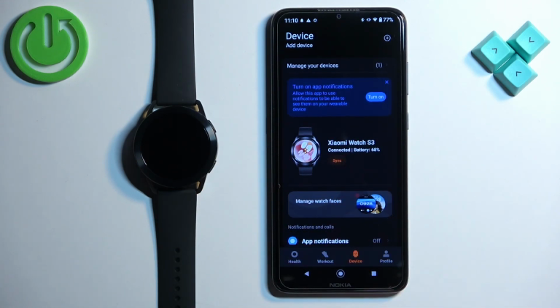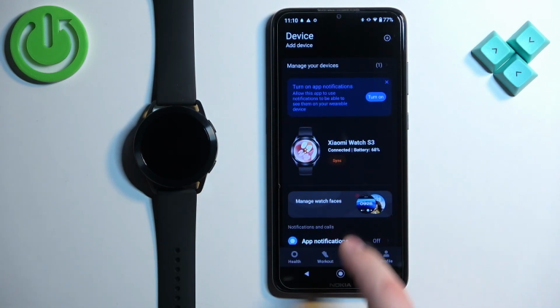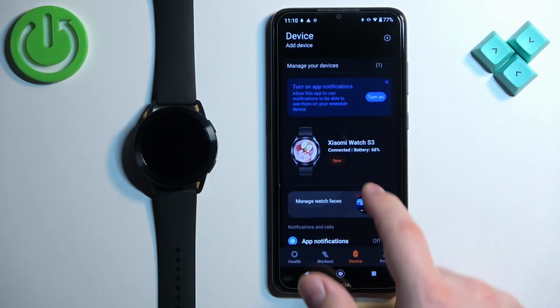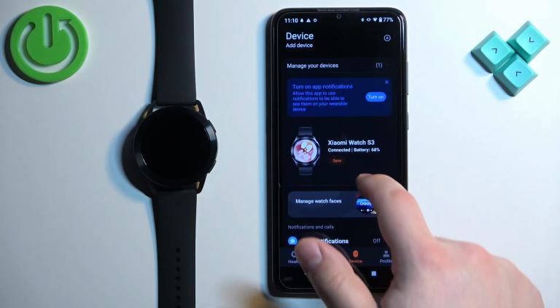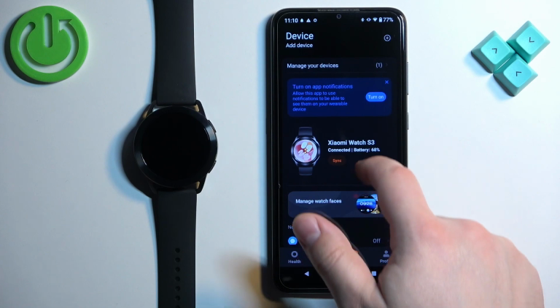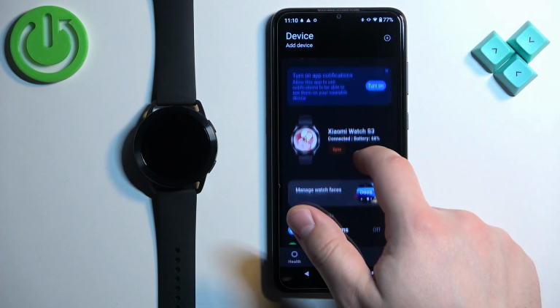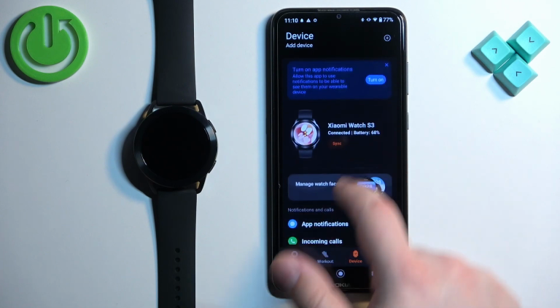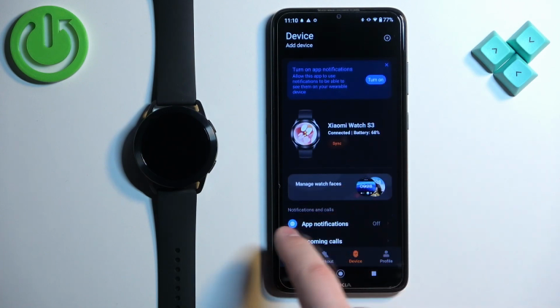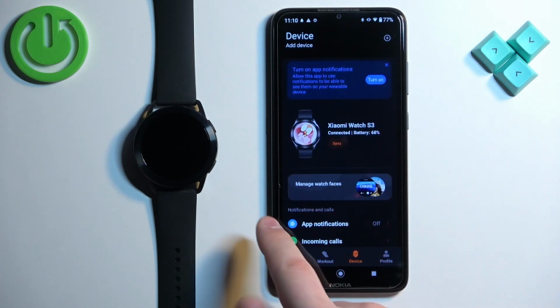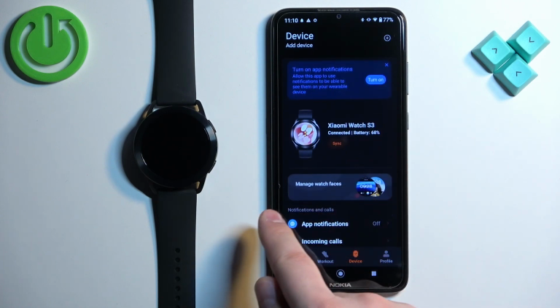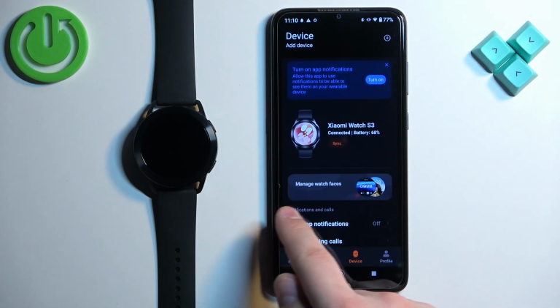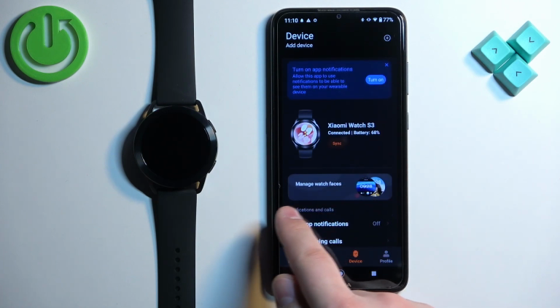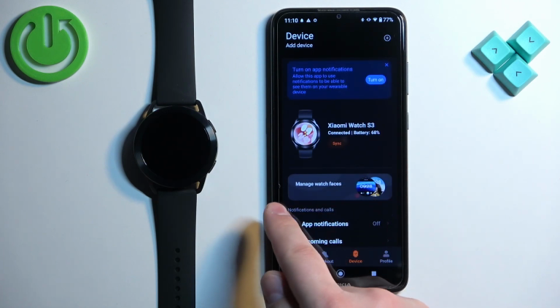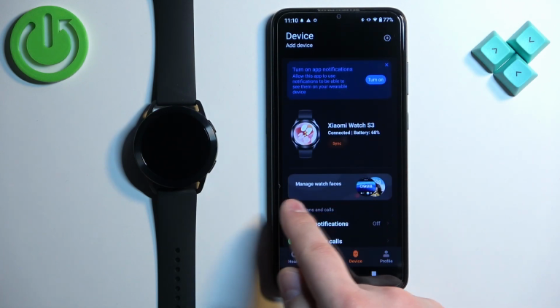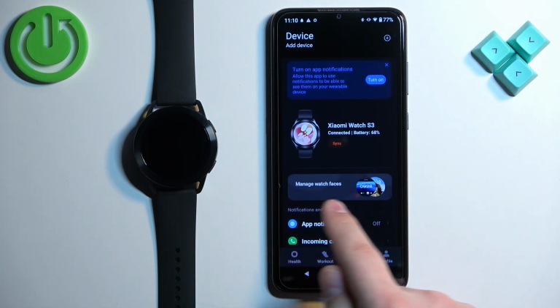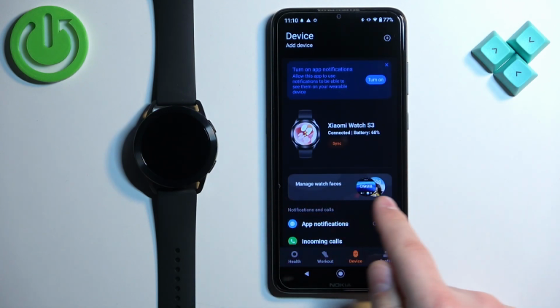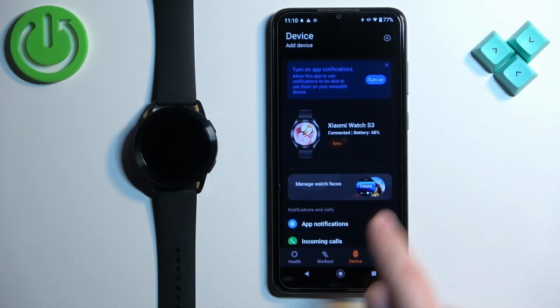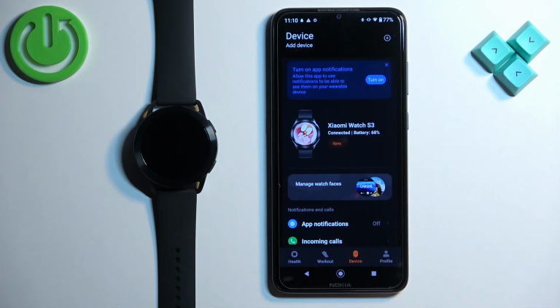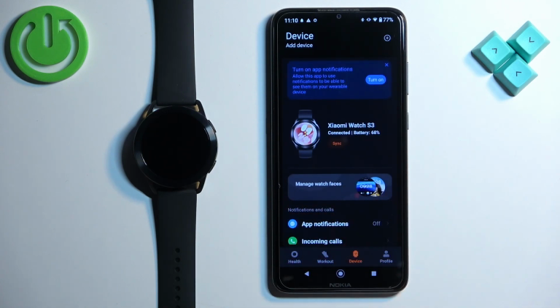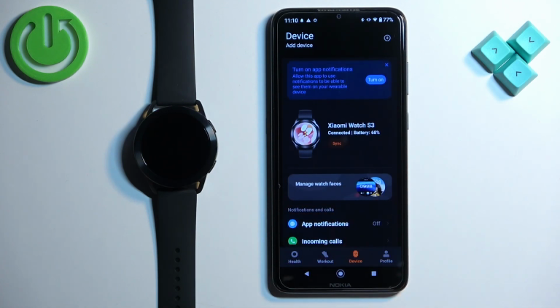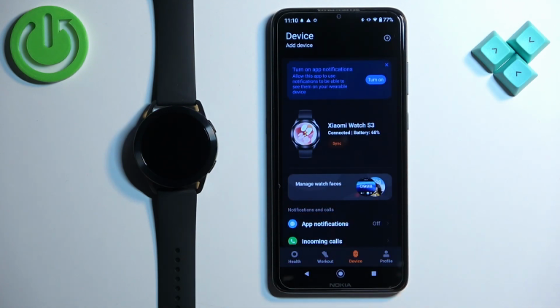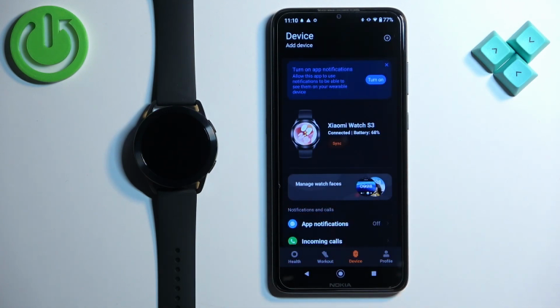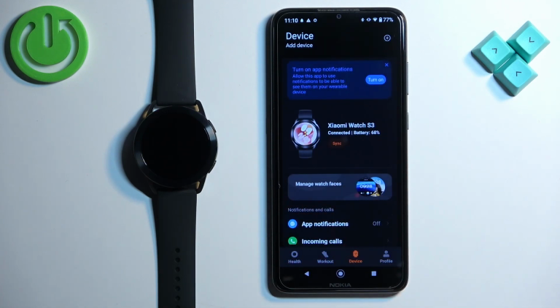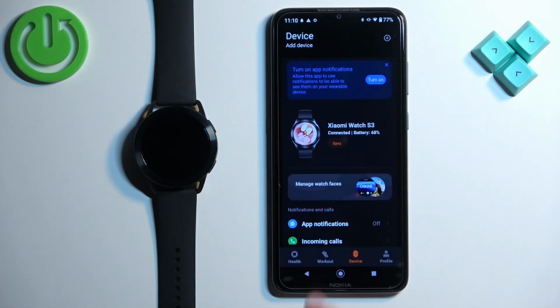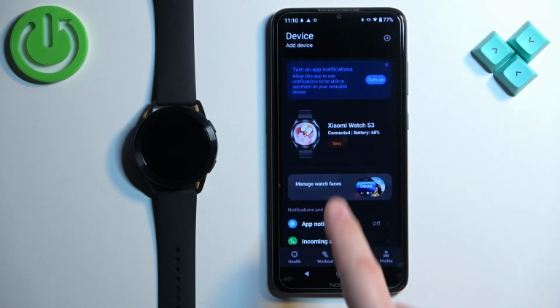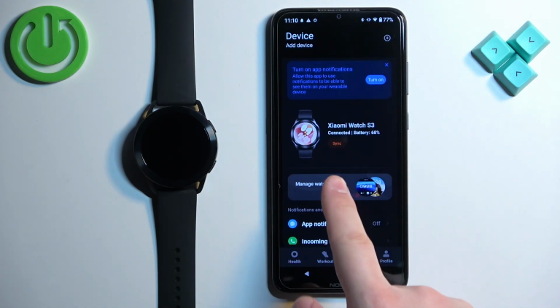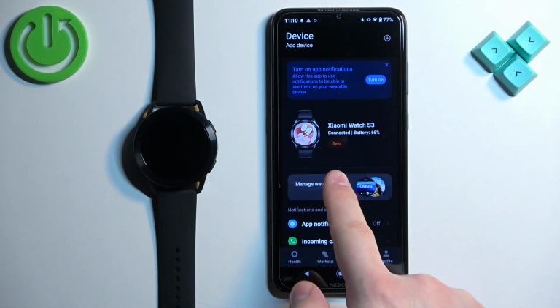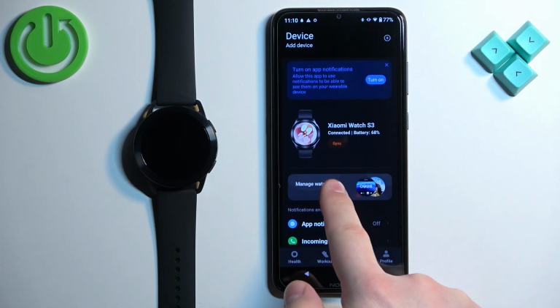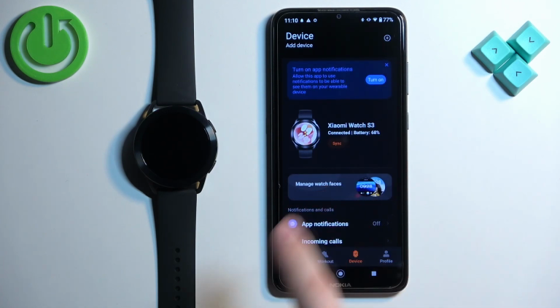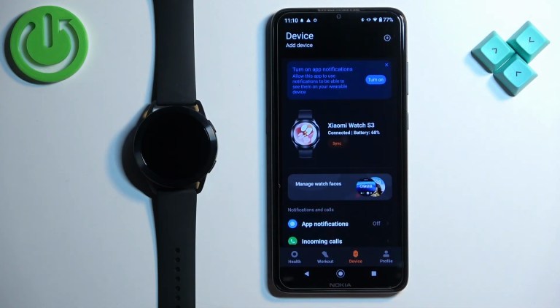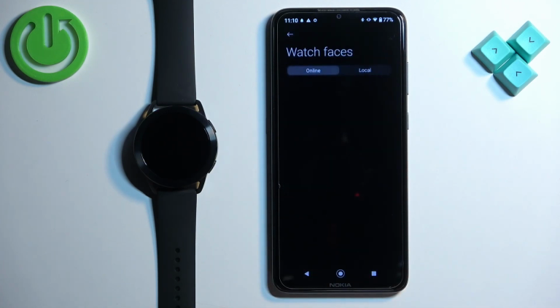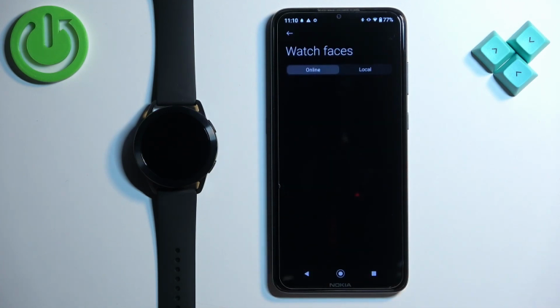Now scroll down and find the Manage Watch Faces option. Once you find it, tap on it.